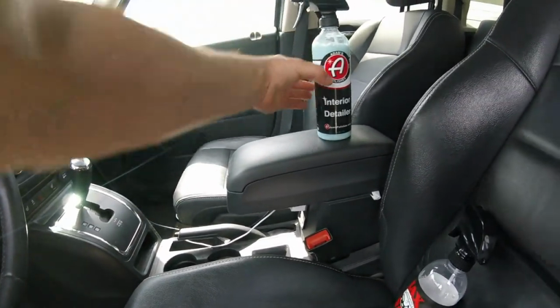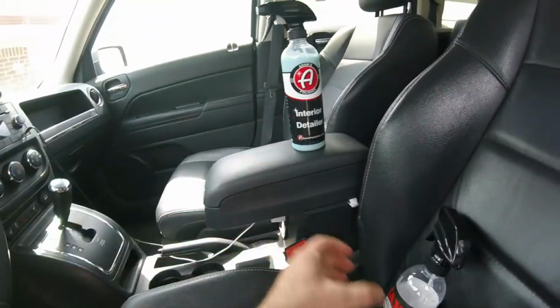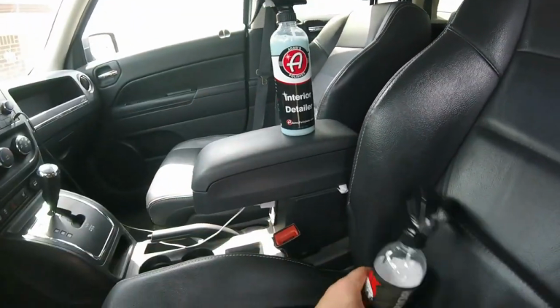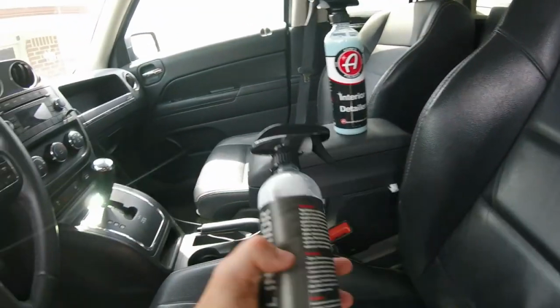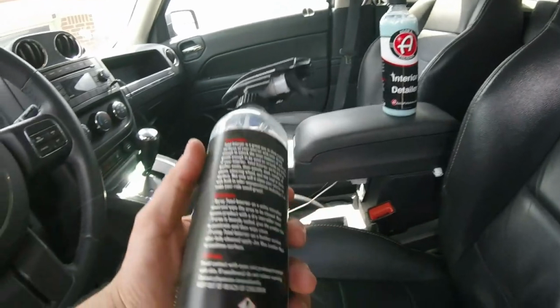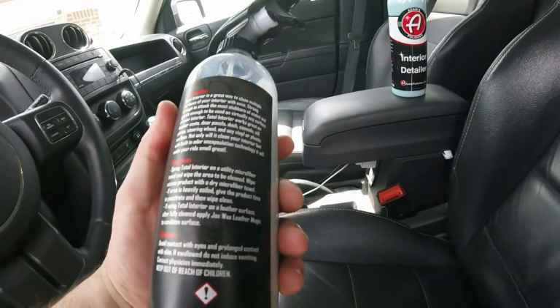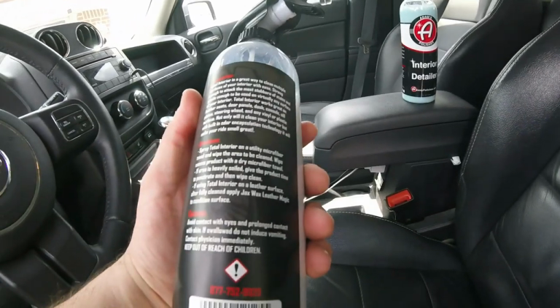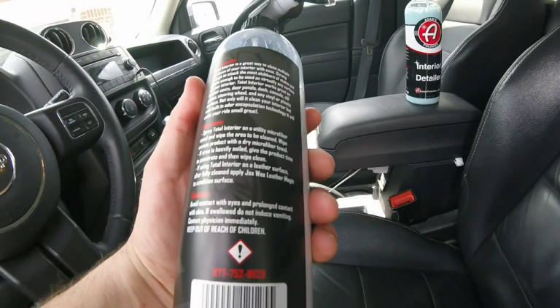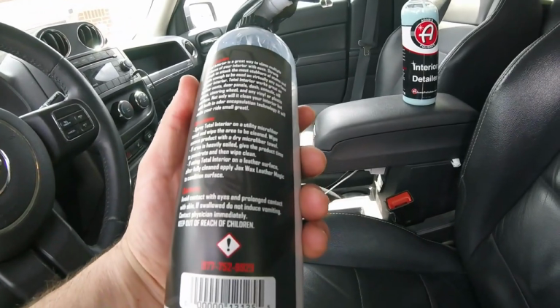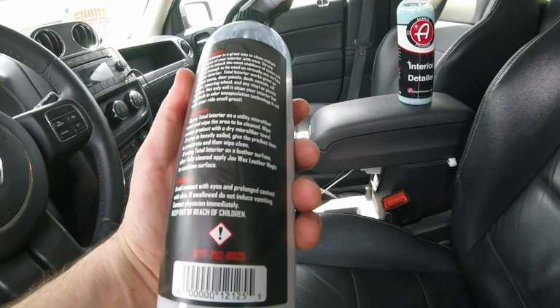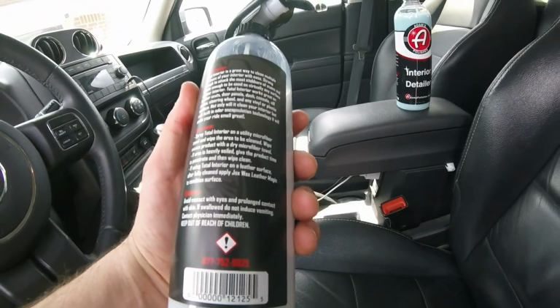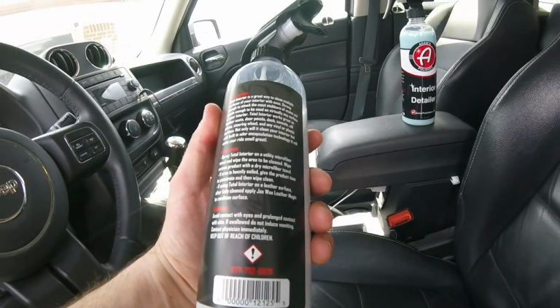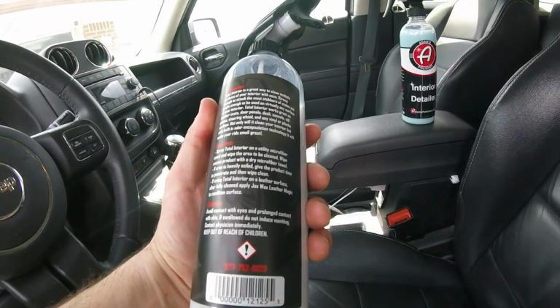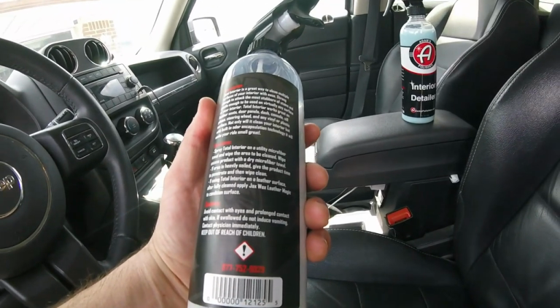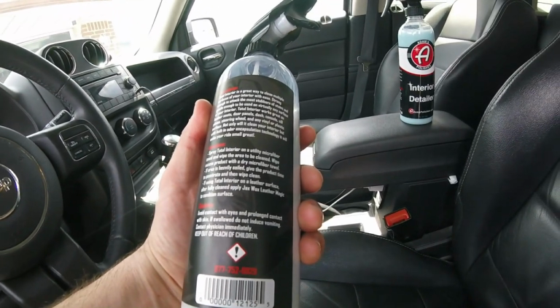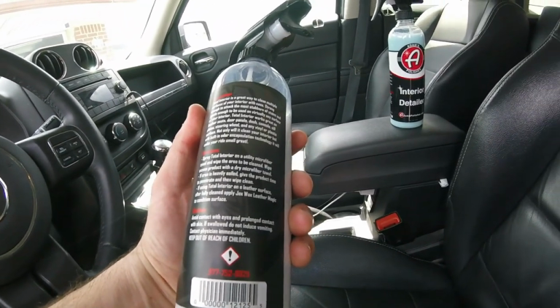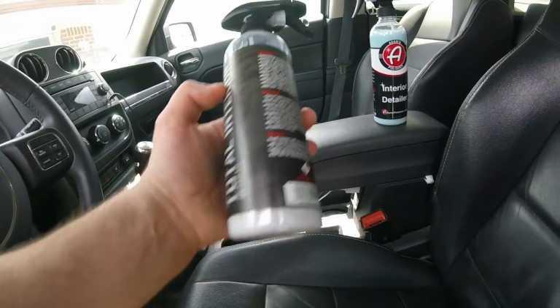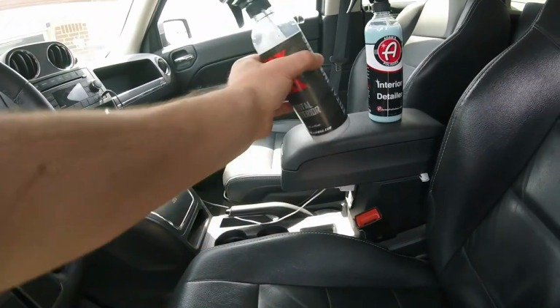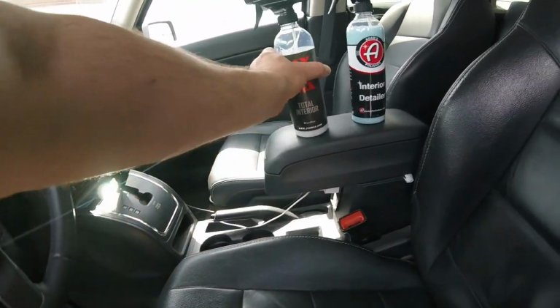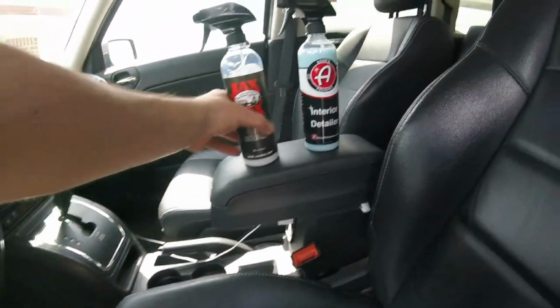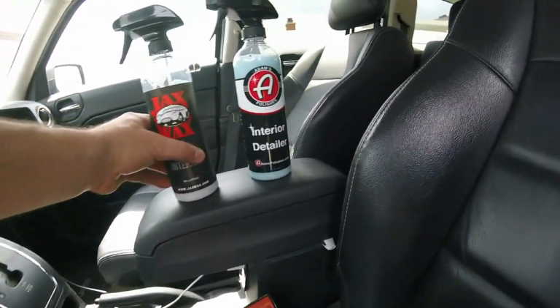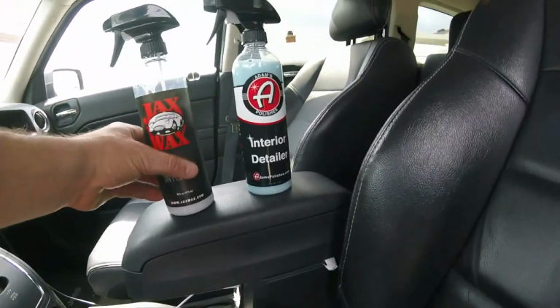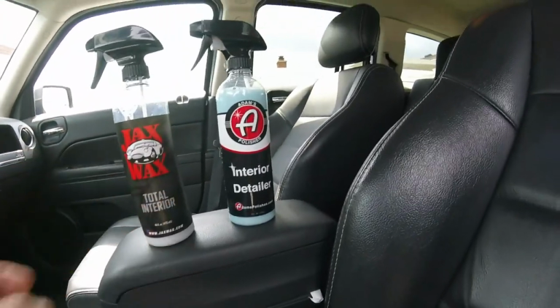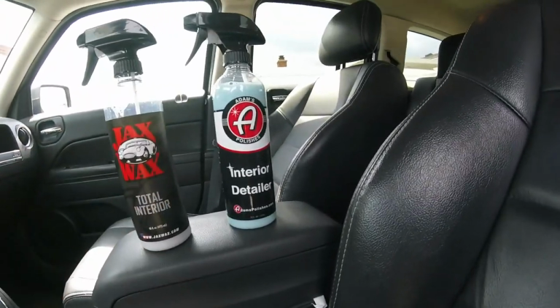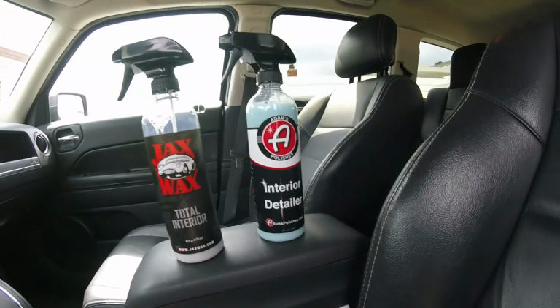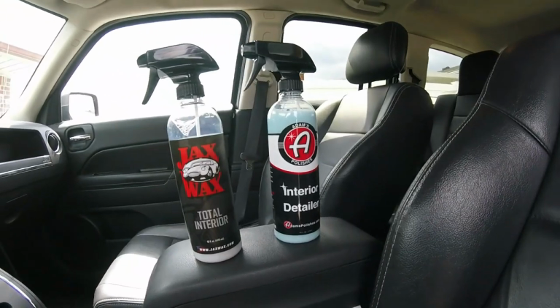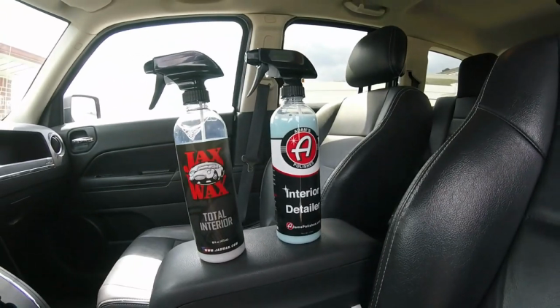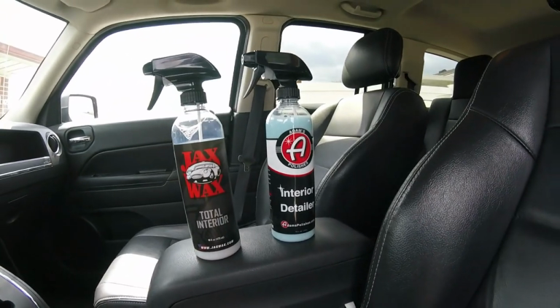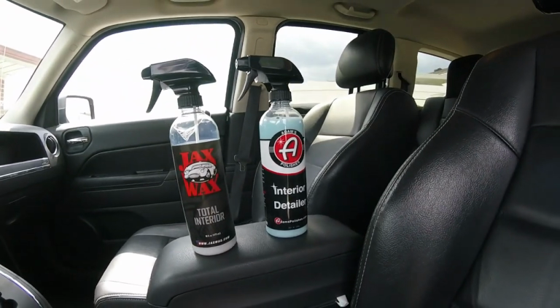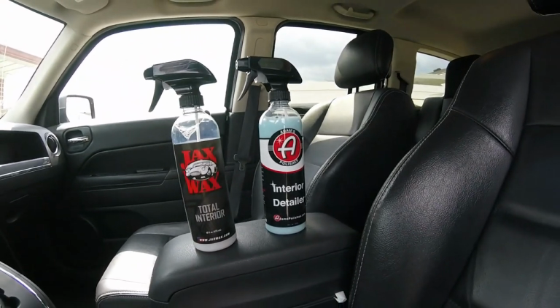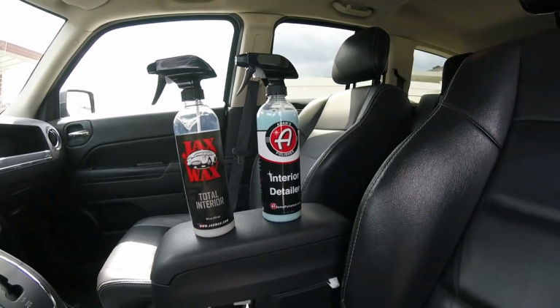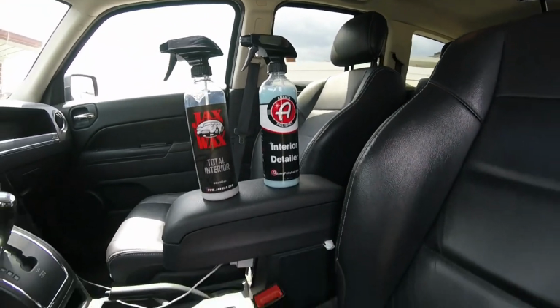I believe both products will work well. Let me get set up and then we'll get to cleaning this Jeep.